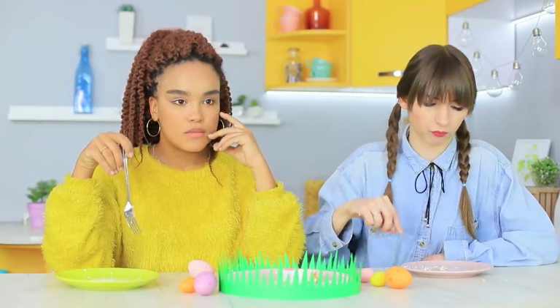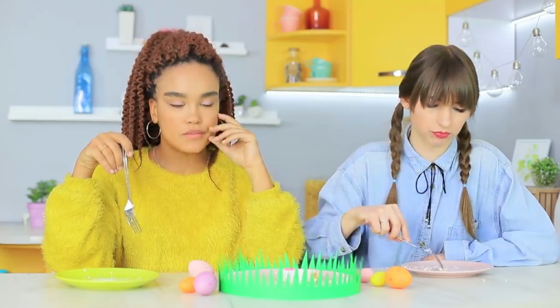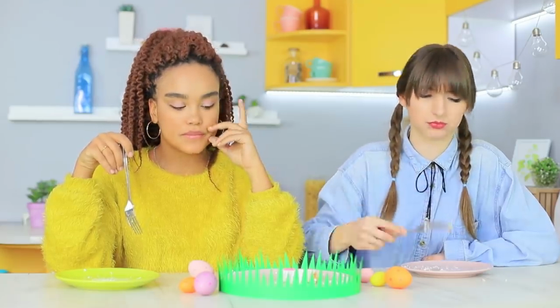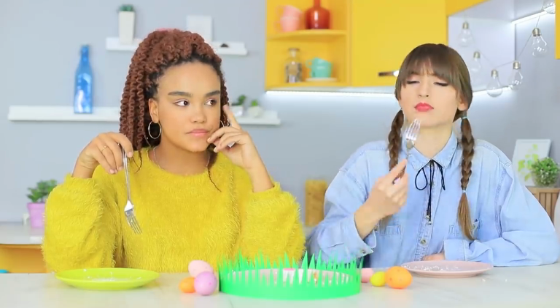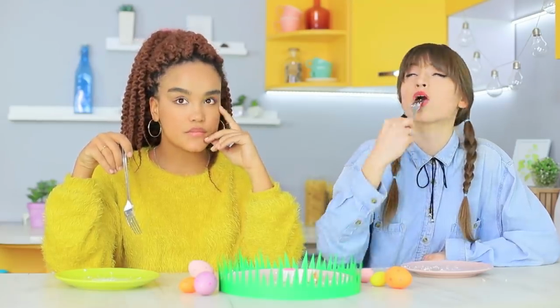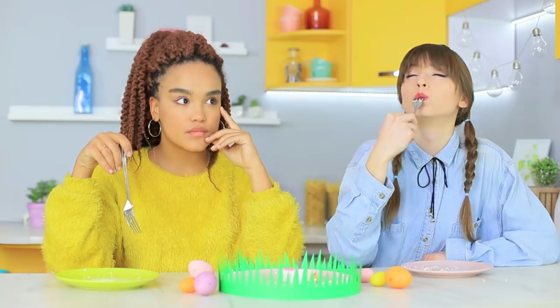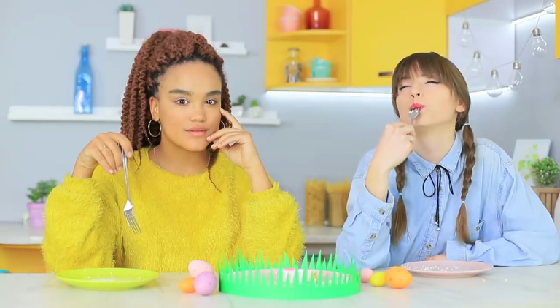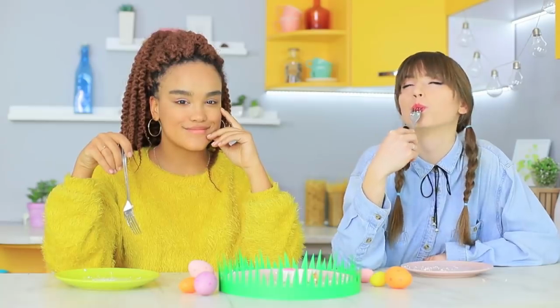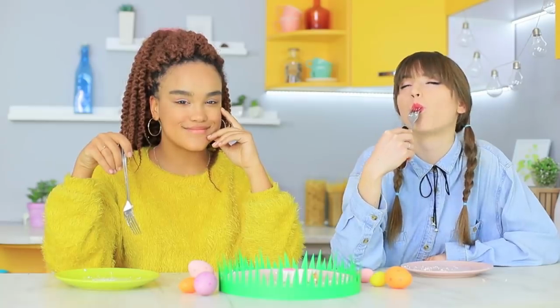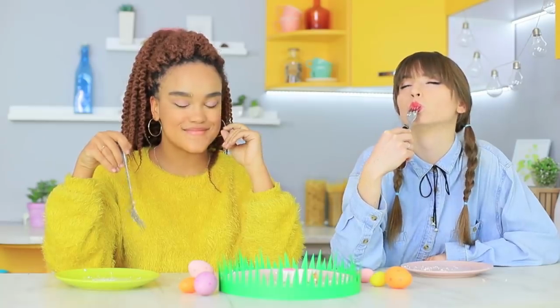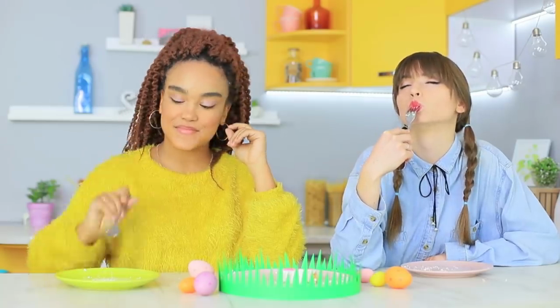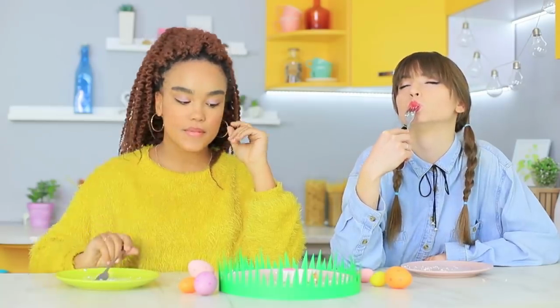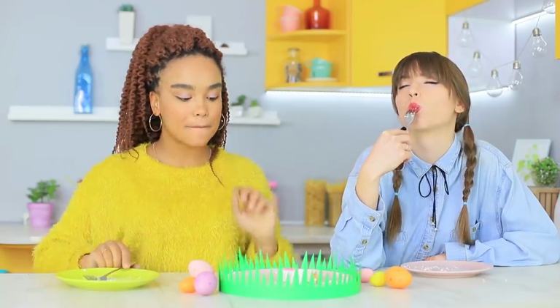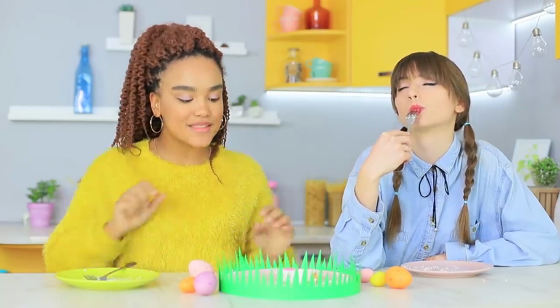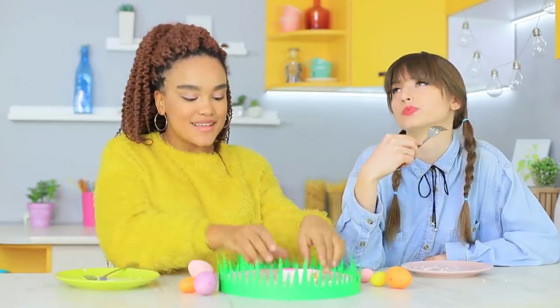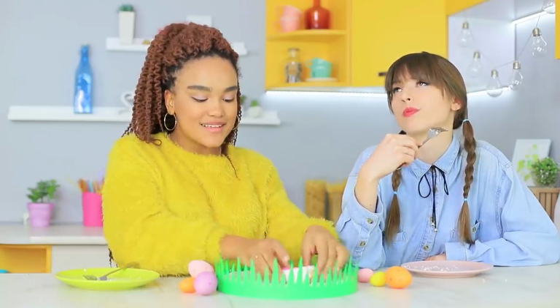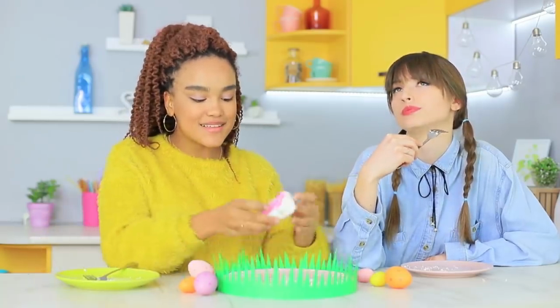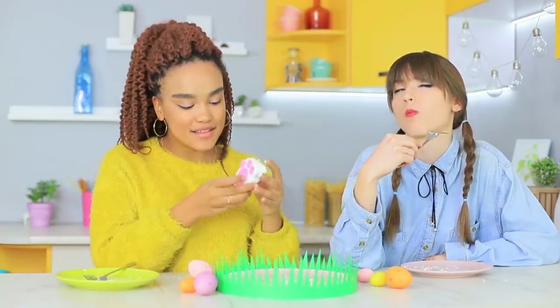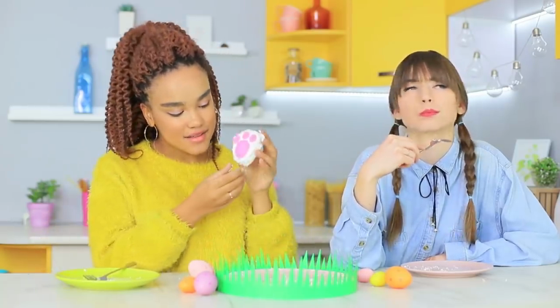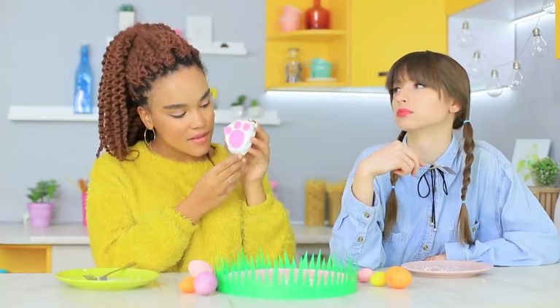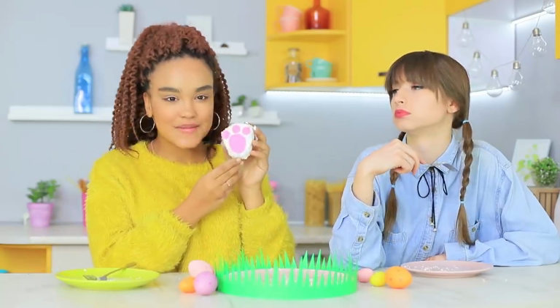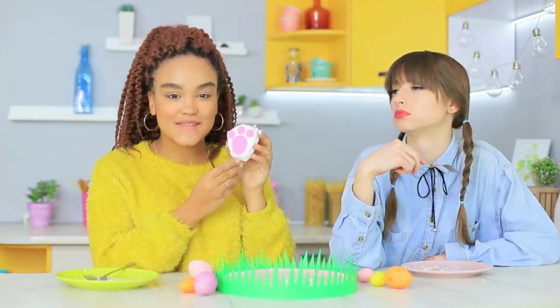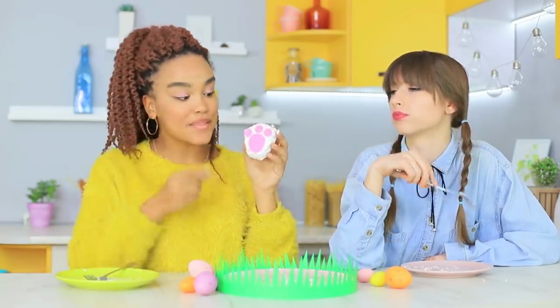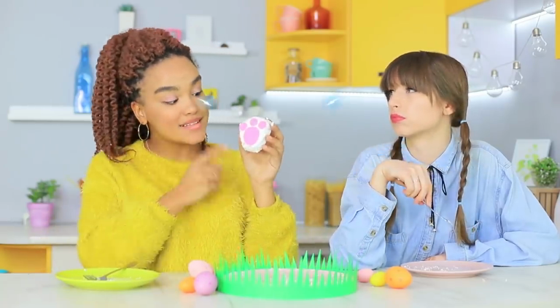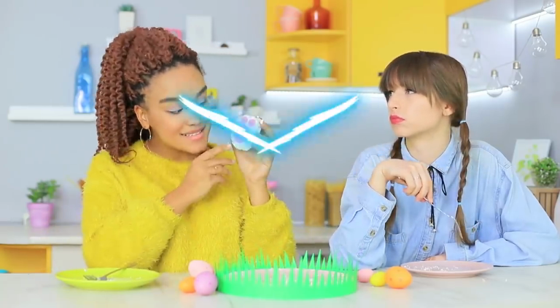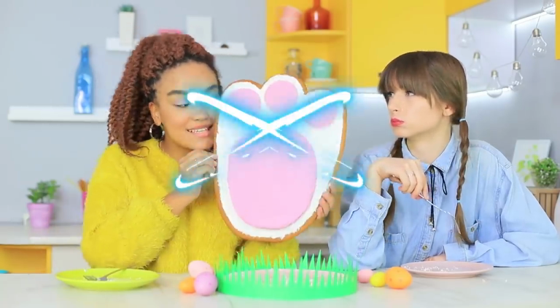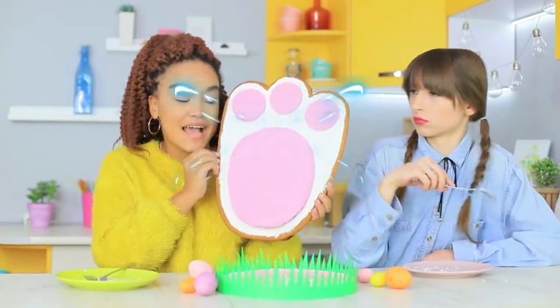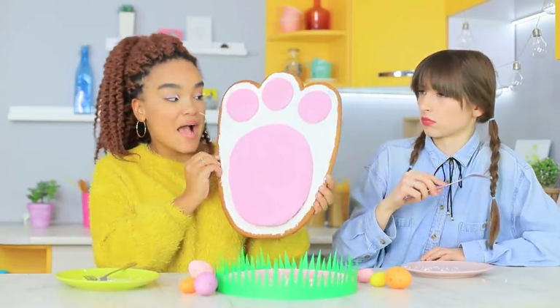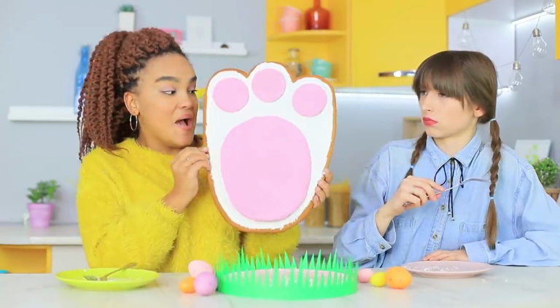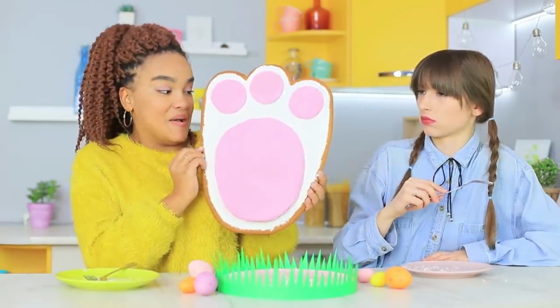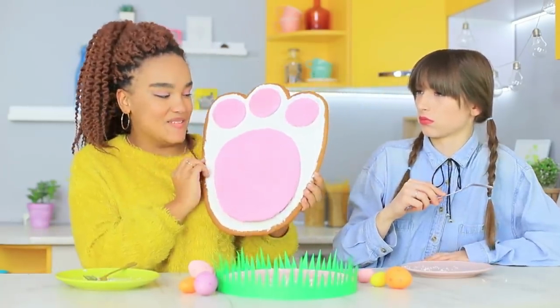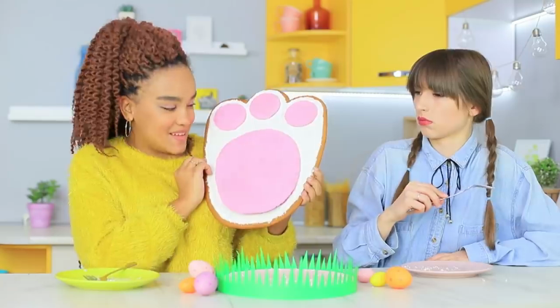Jessica wants to keep experimenting with giant food and turns a little paw into a giant one!